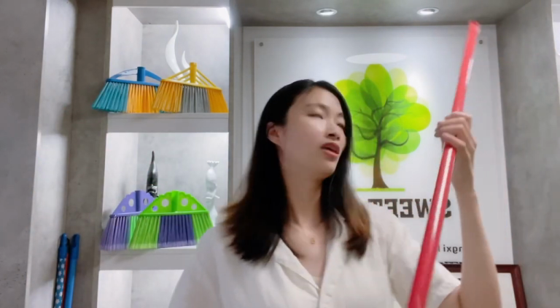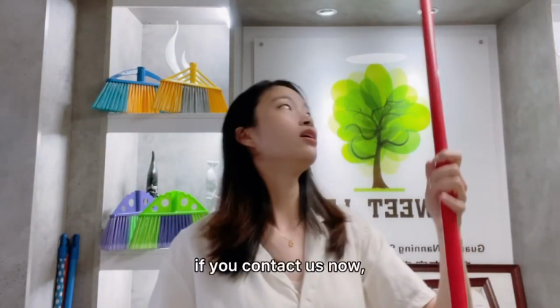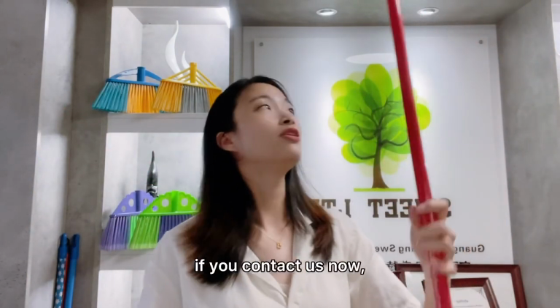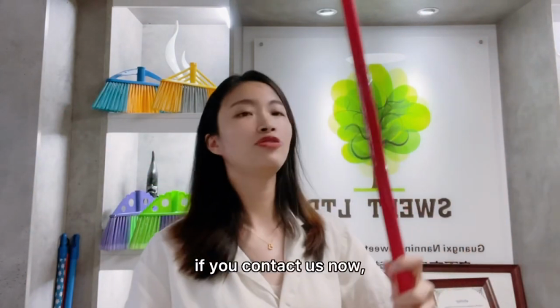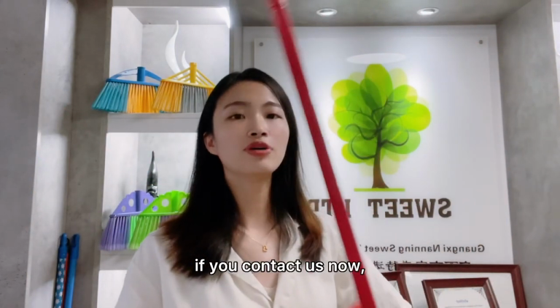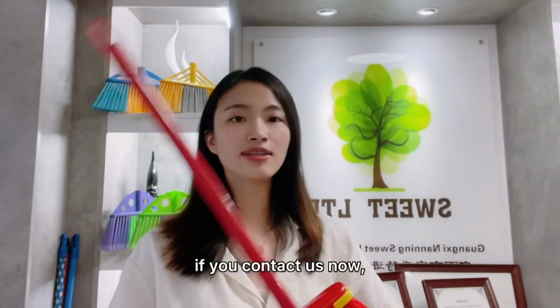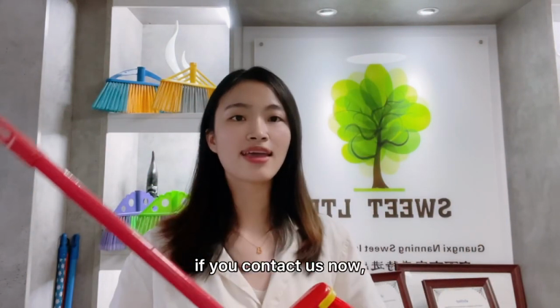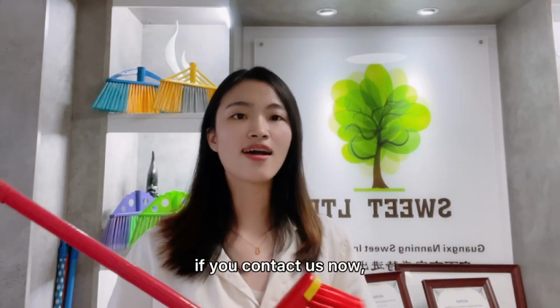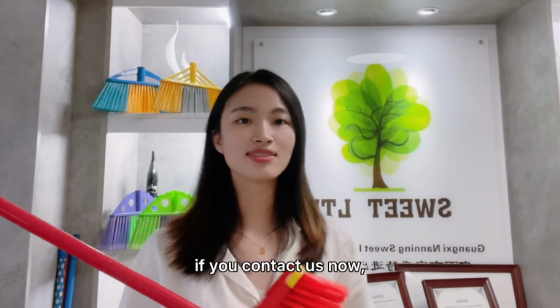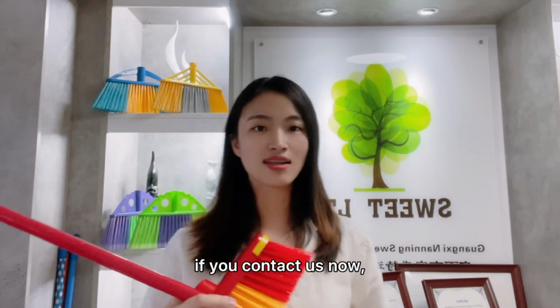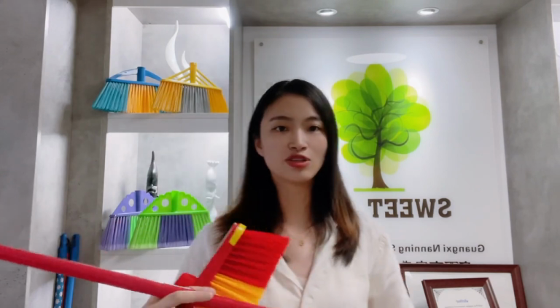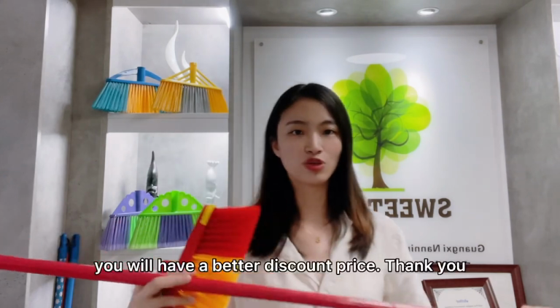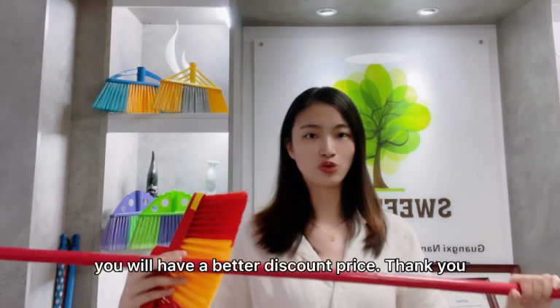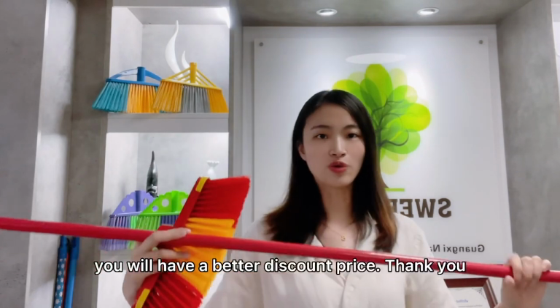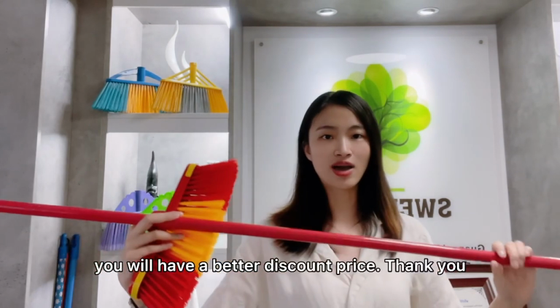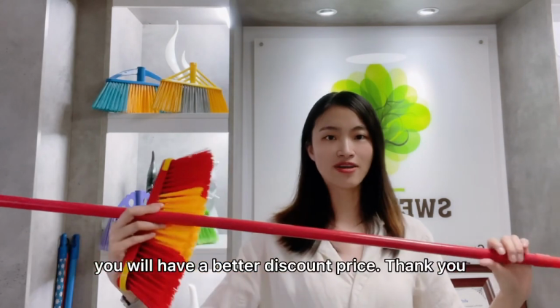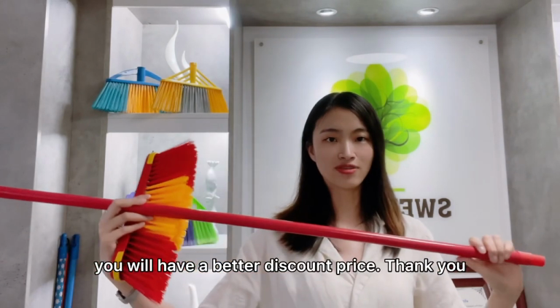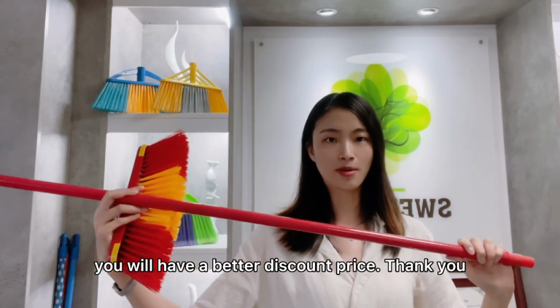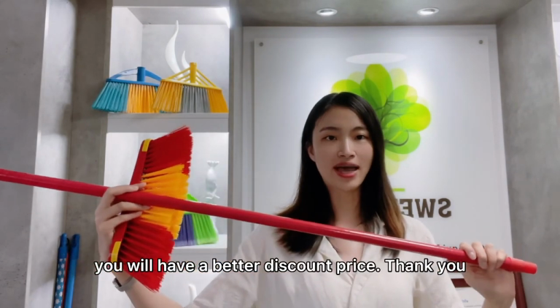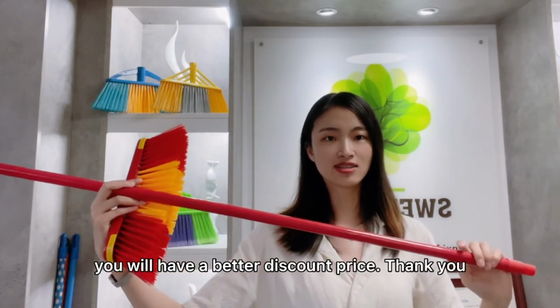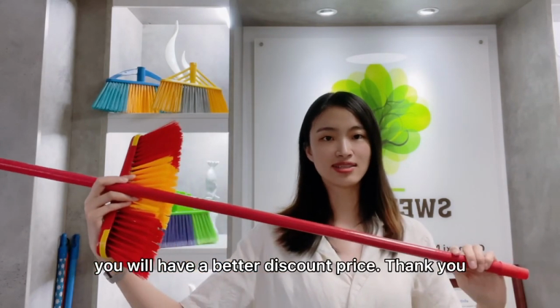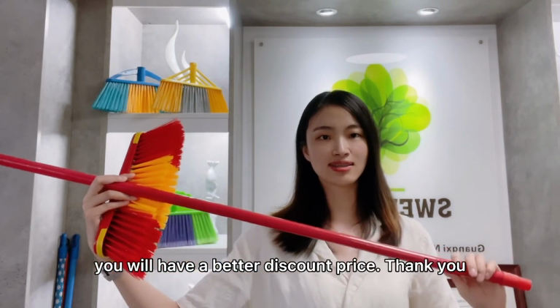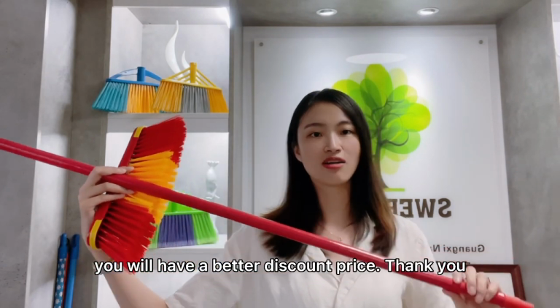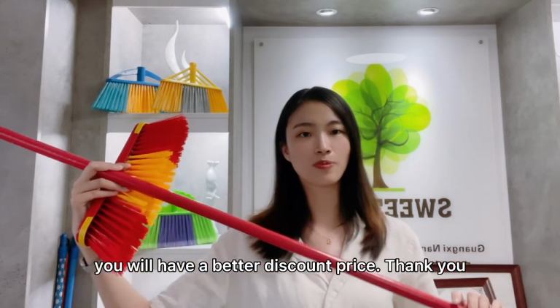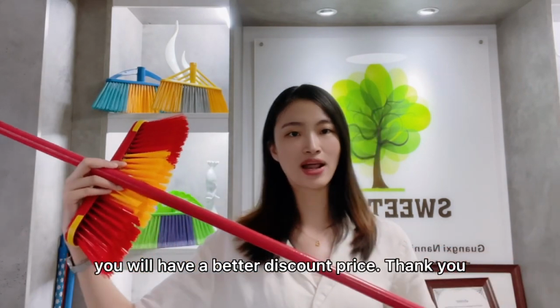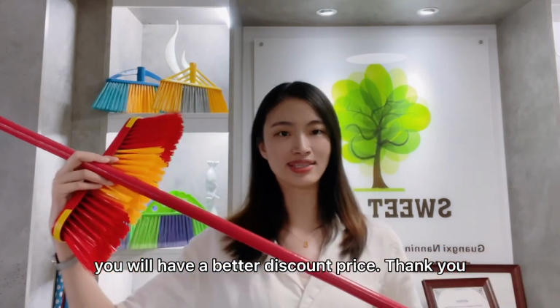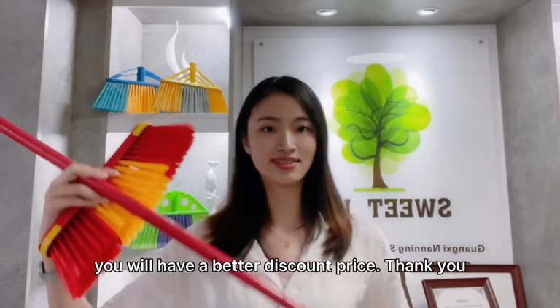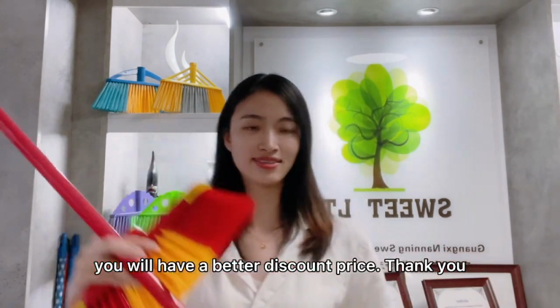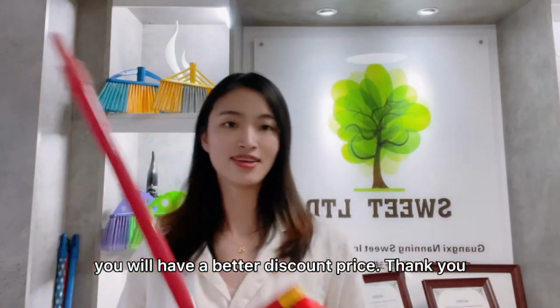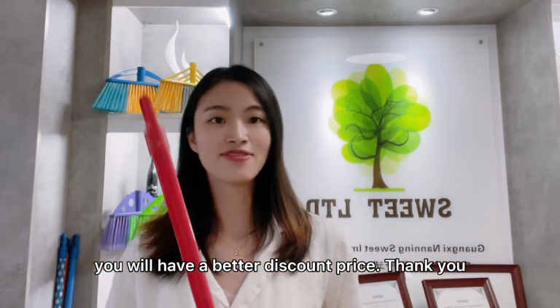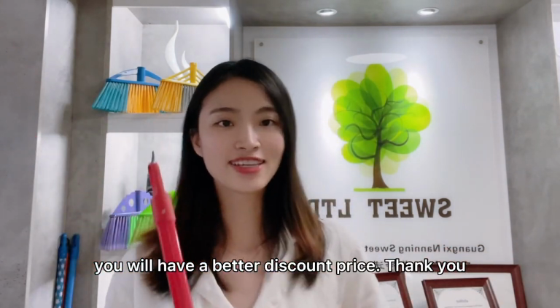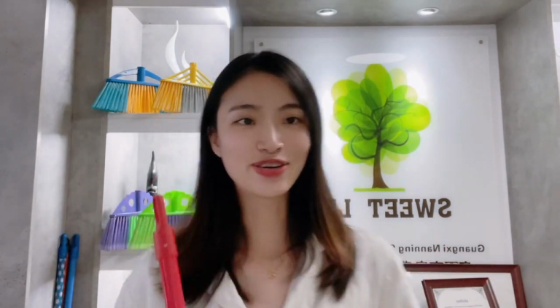If you can tell us now, you will have a better discount price. Thank you.